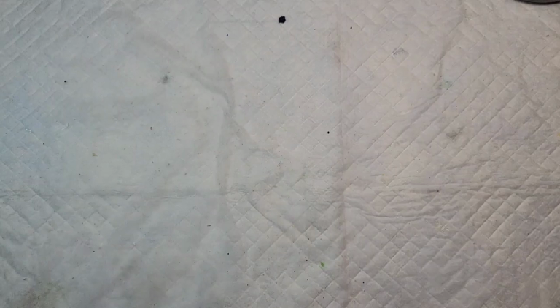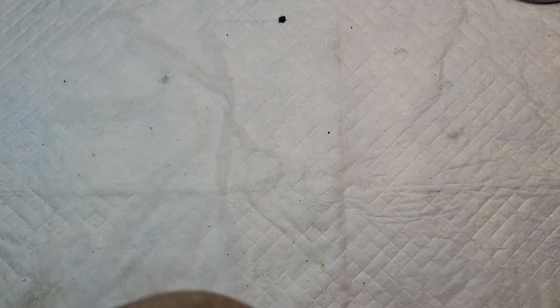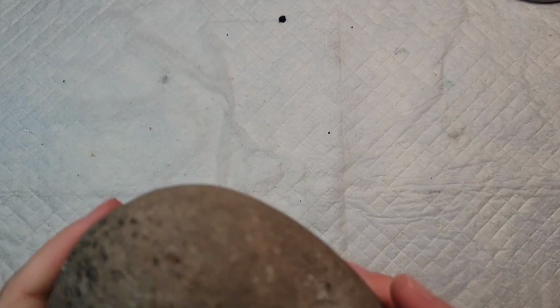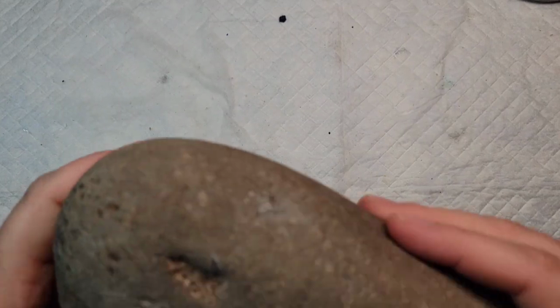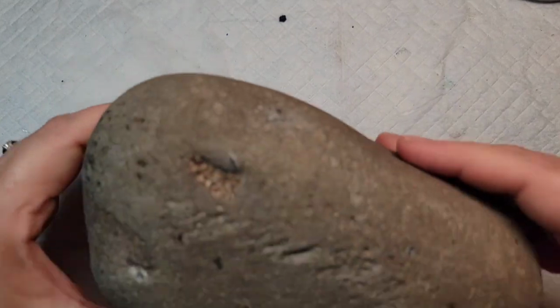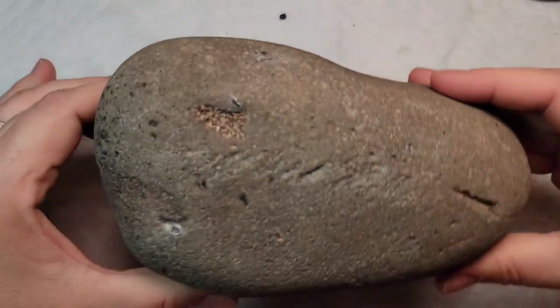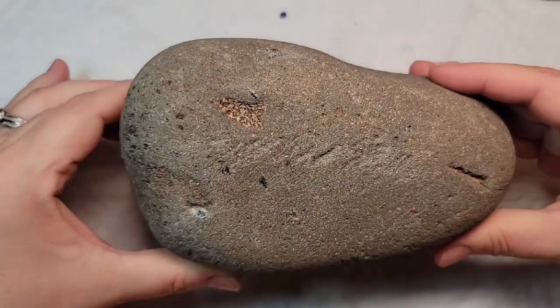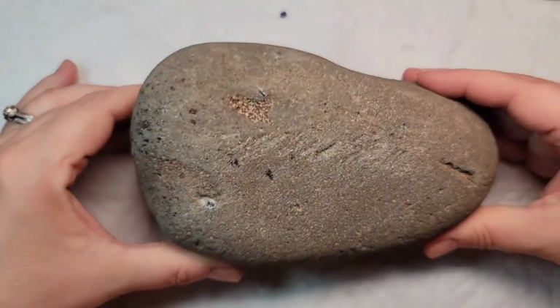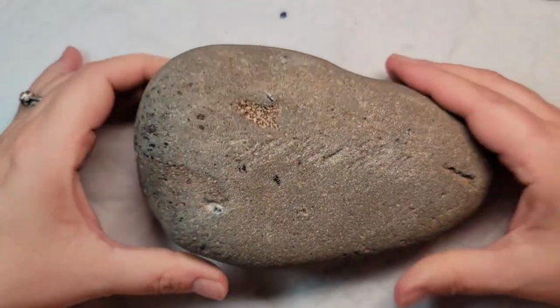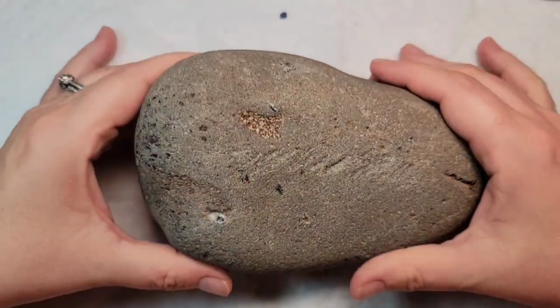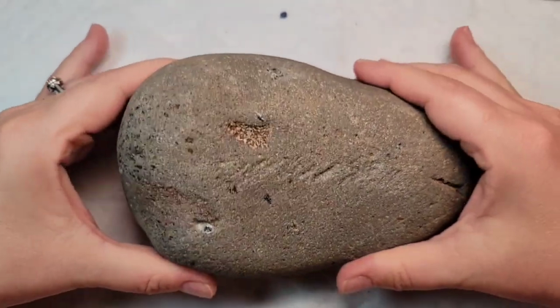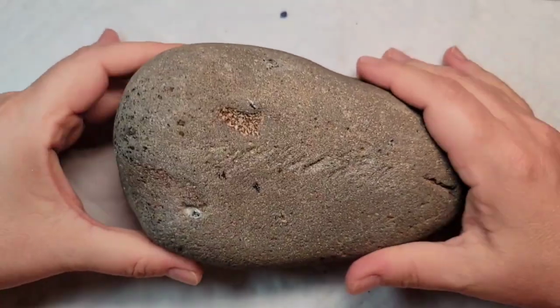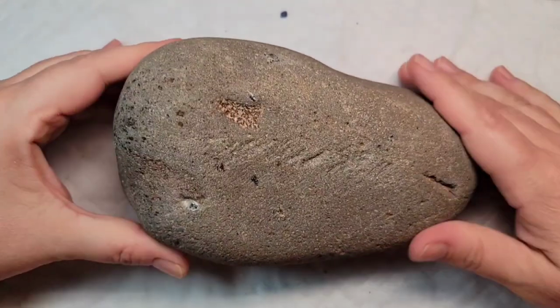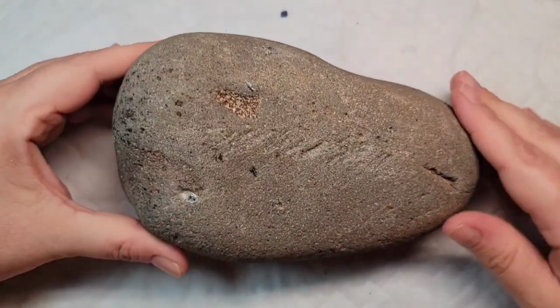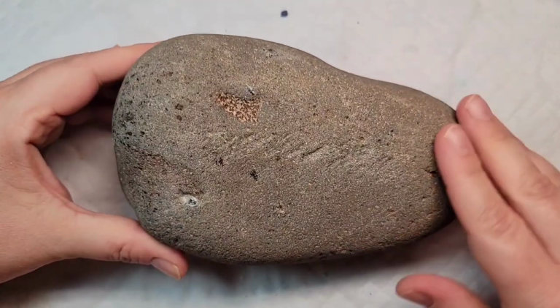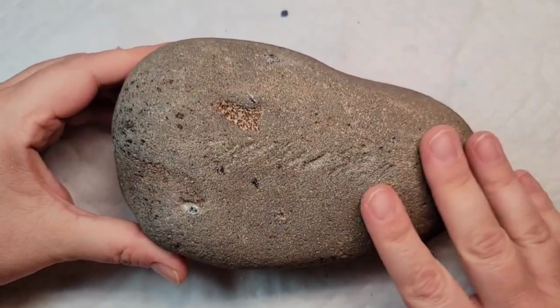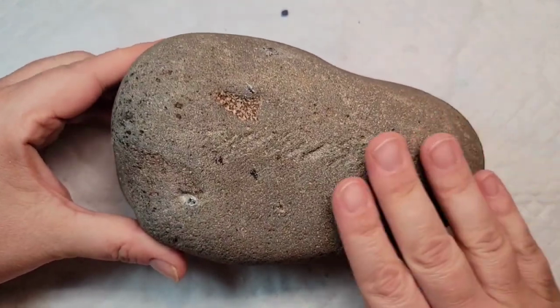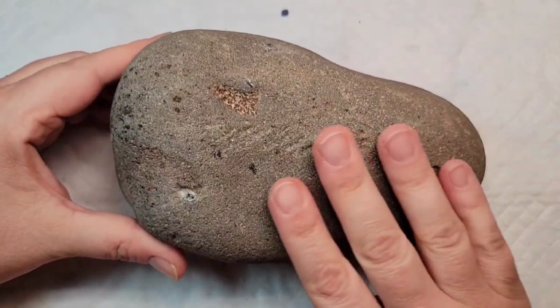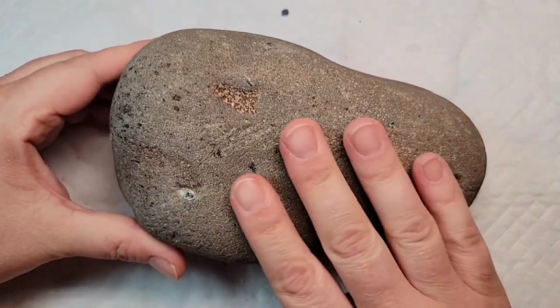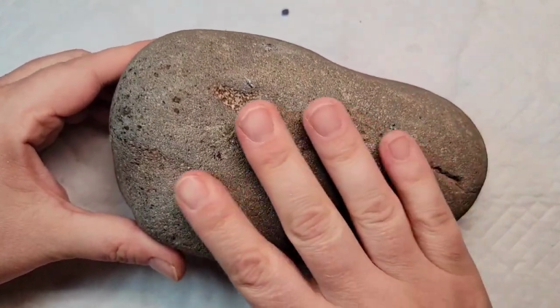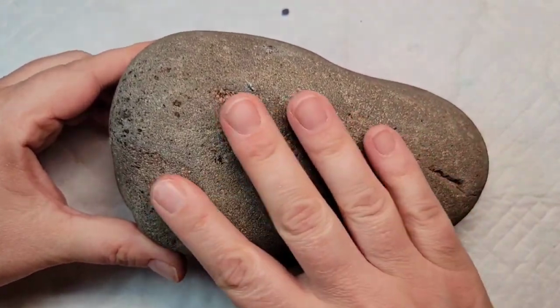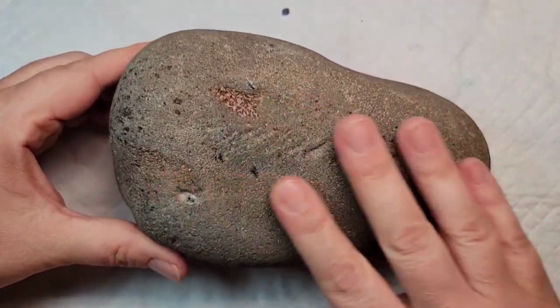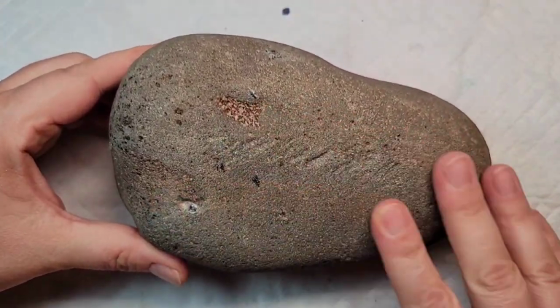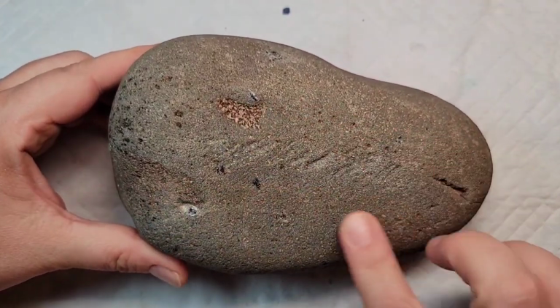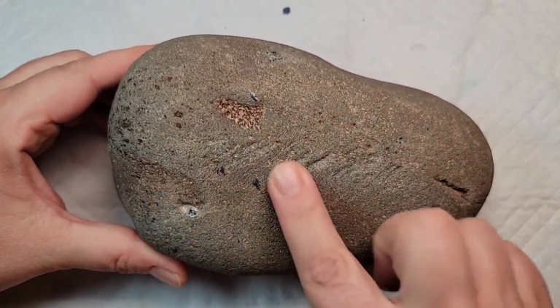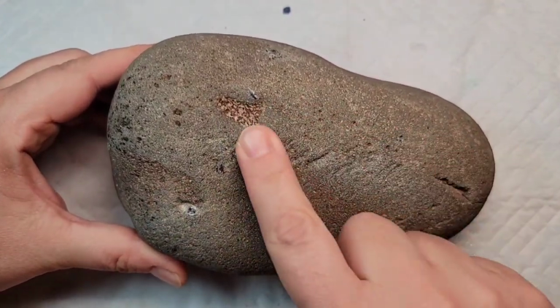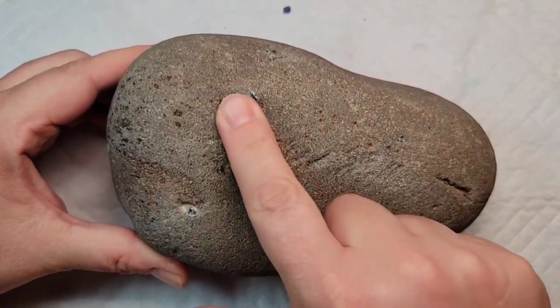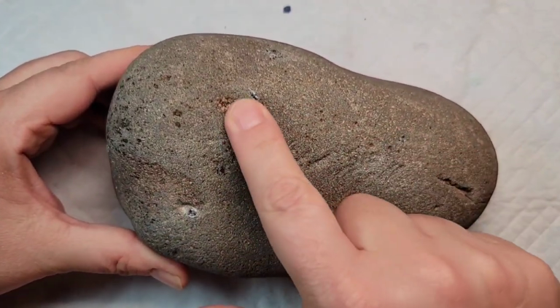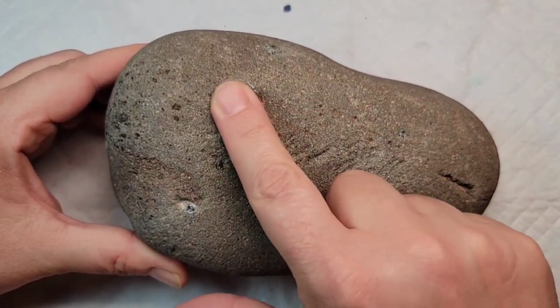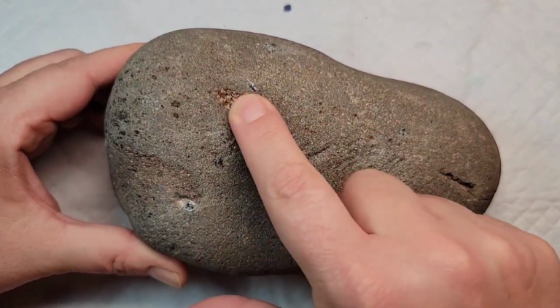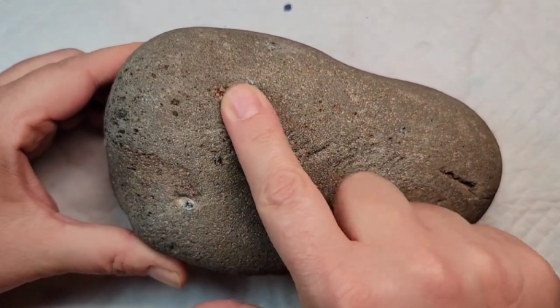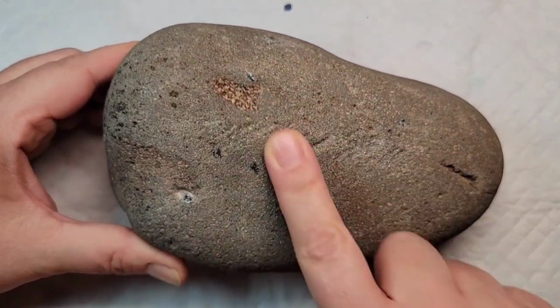Today I'm going to show you how to make a red, white, and blue rustic heart on this large river rock.